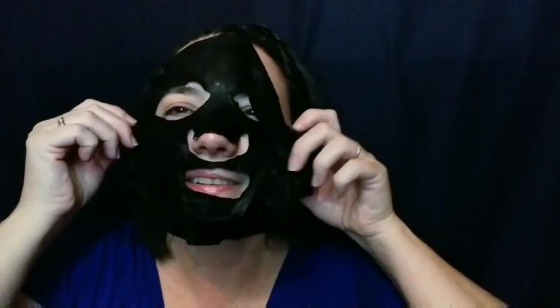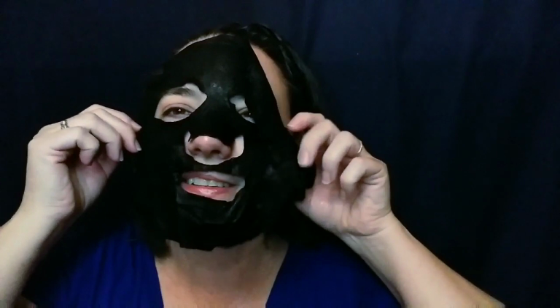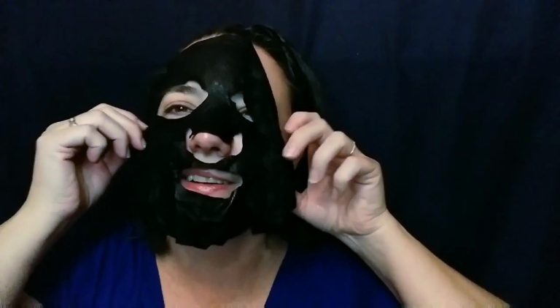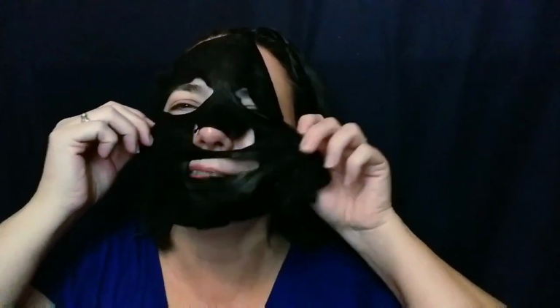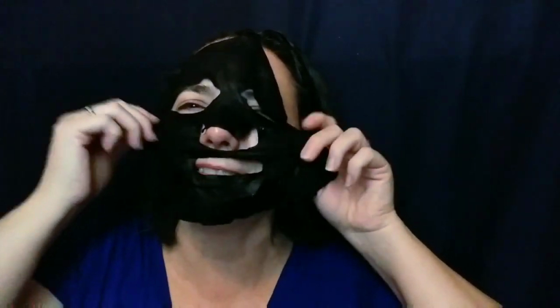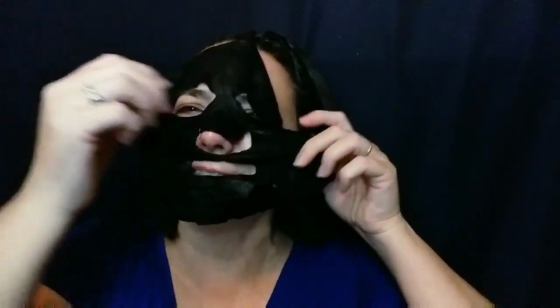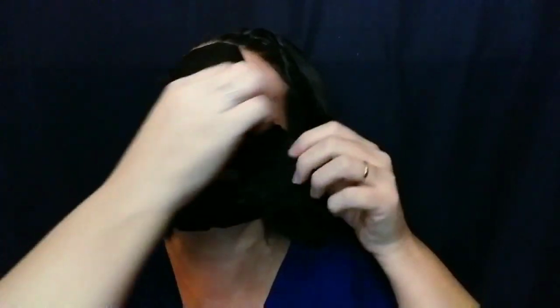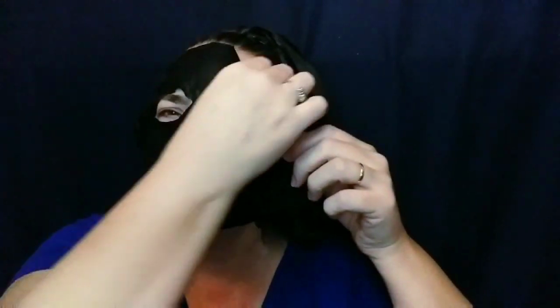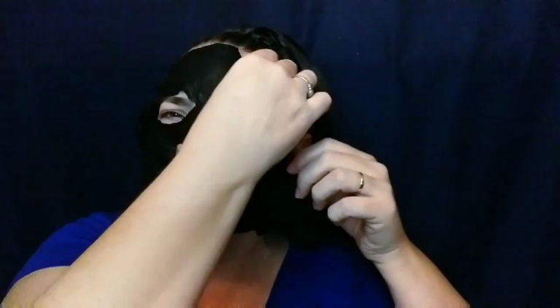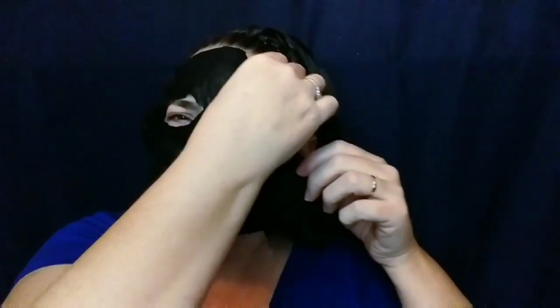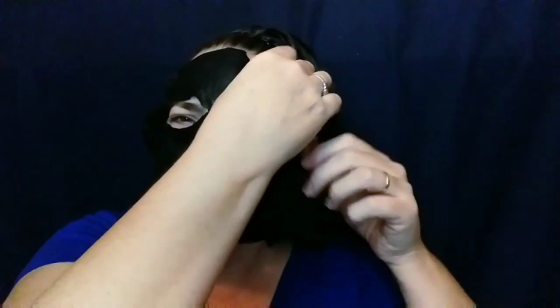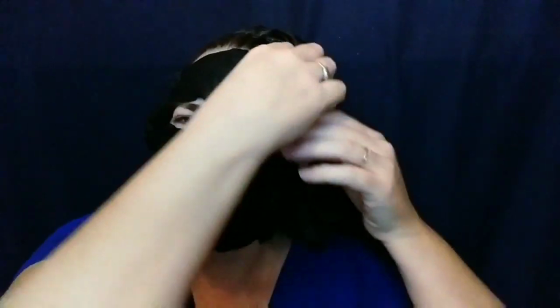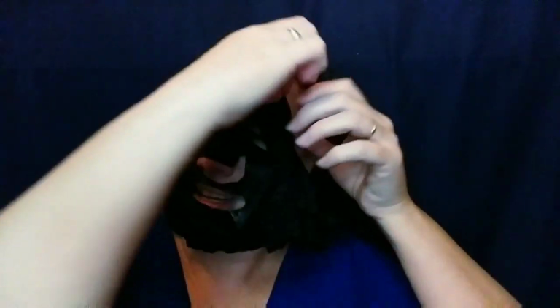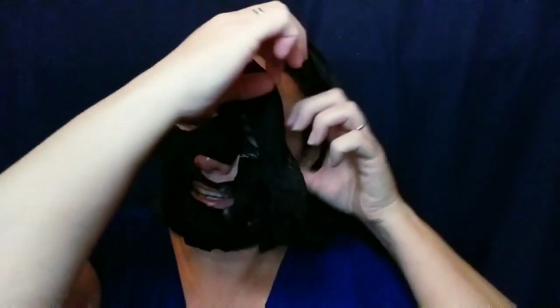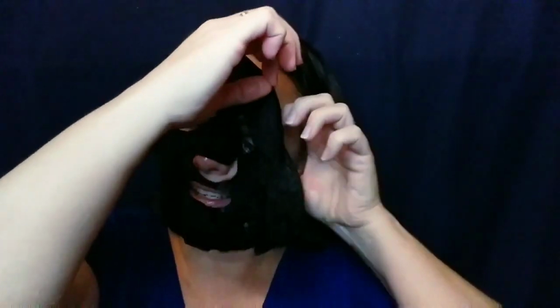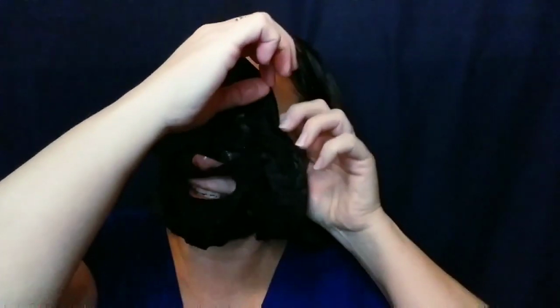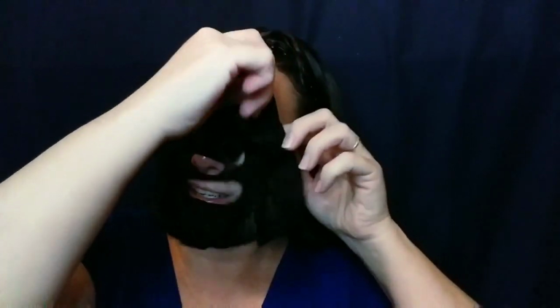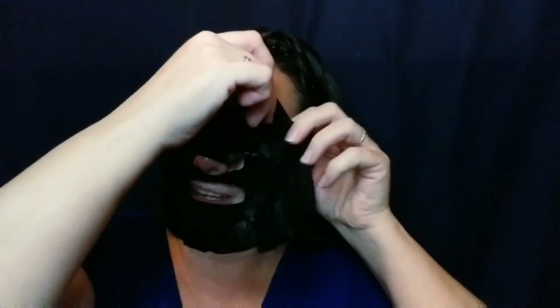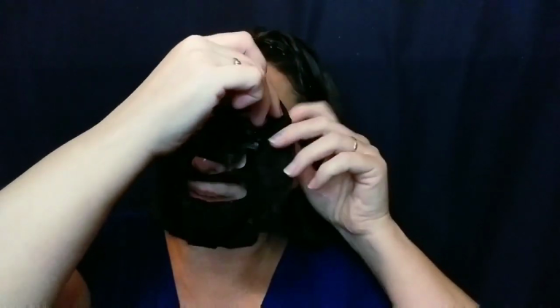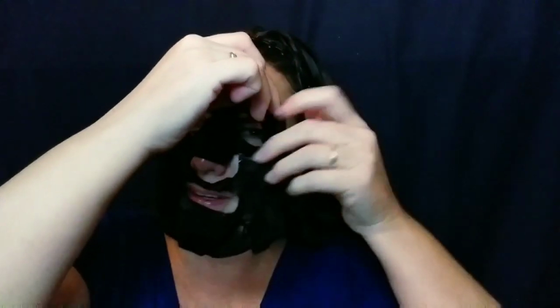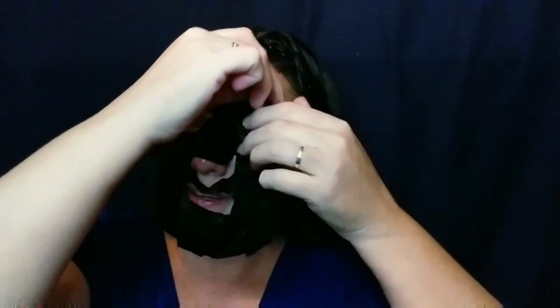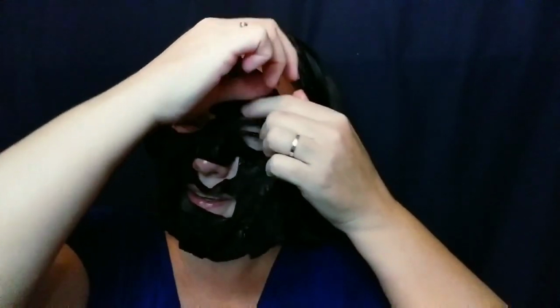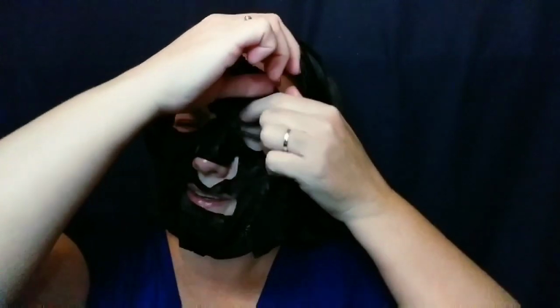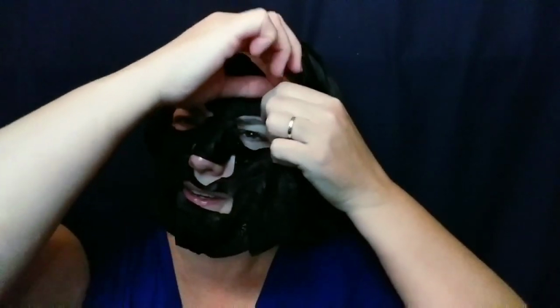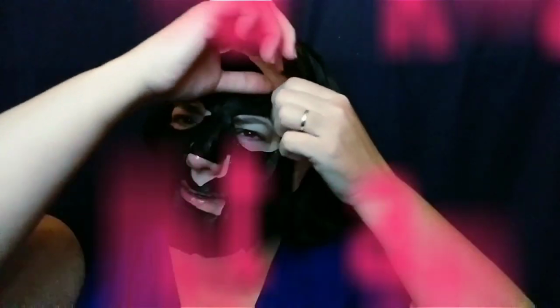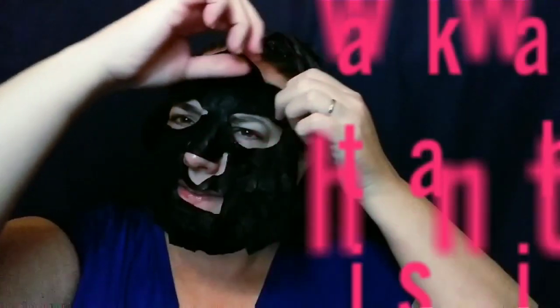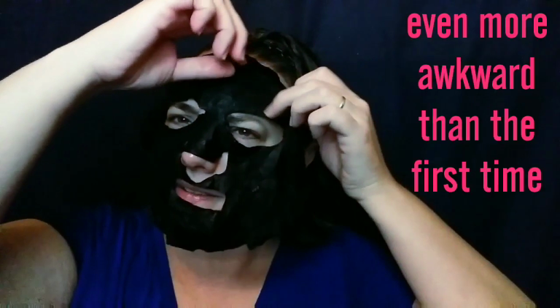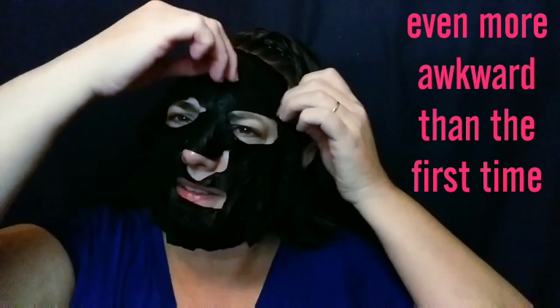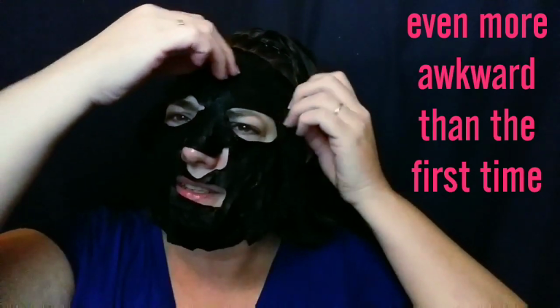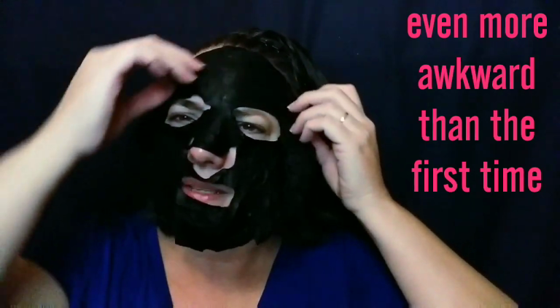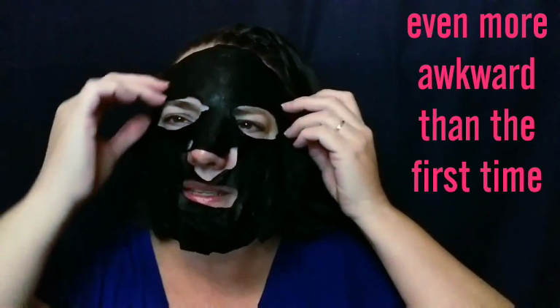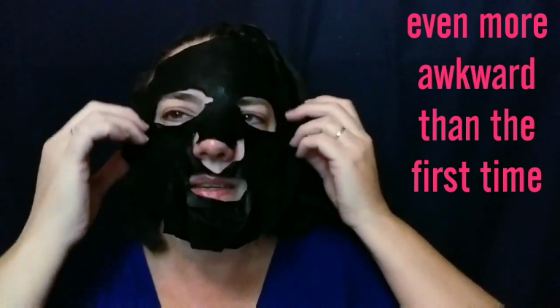It's so cold! It's chilly in here, but hopefully it'll feel good on my skin.